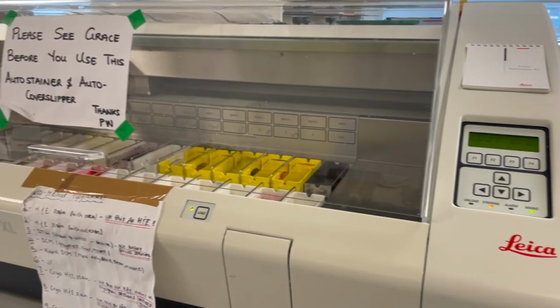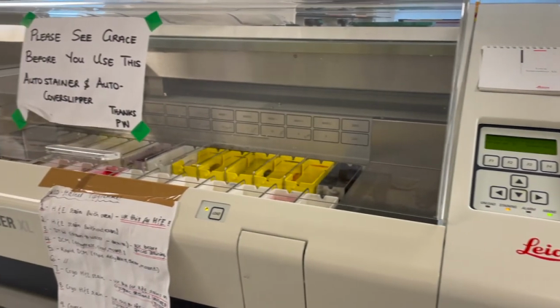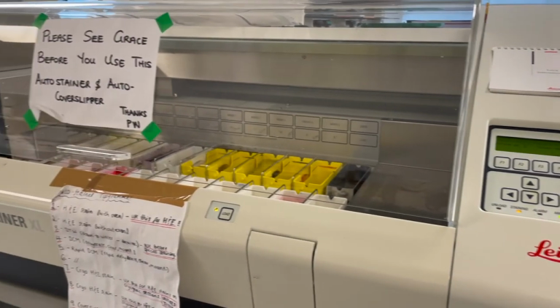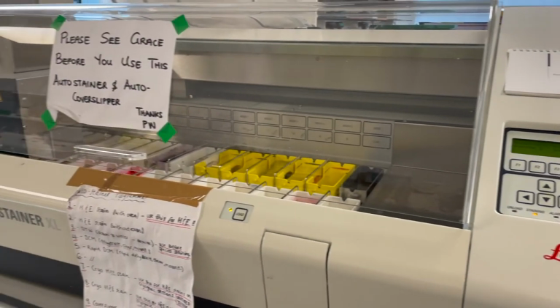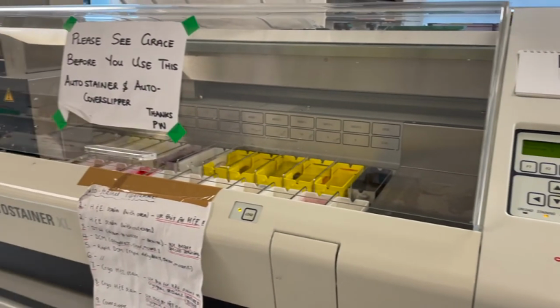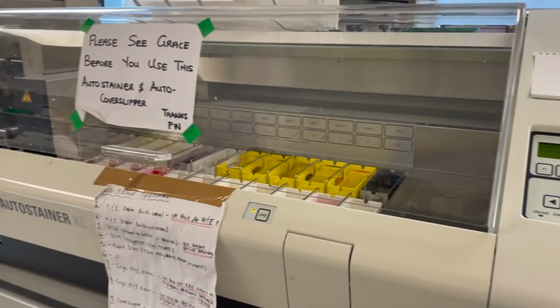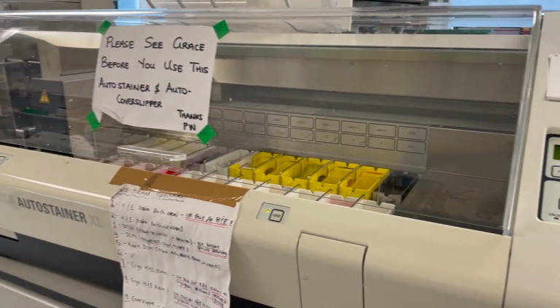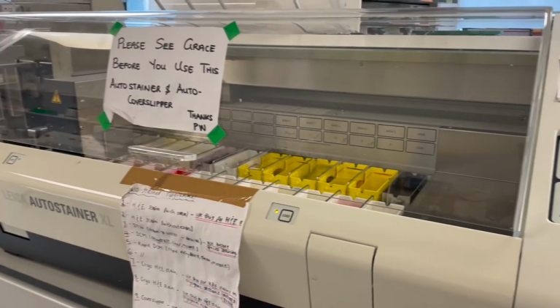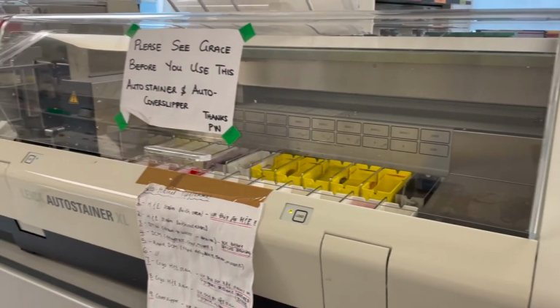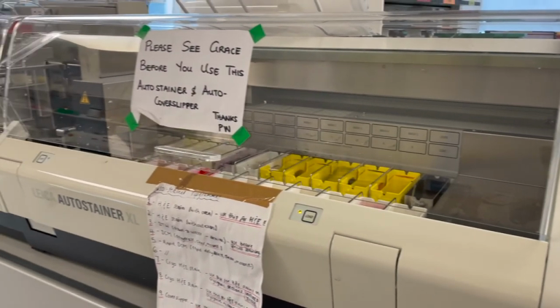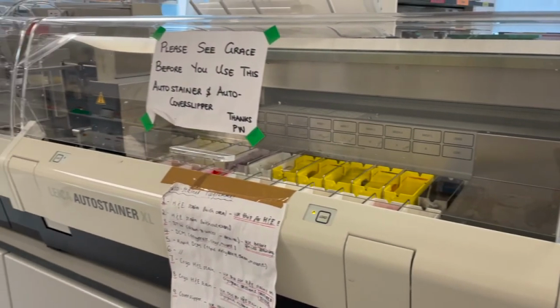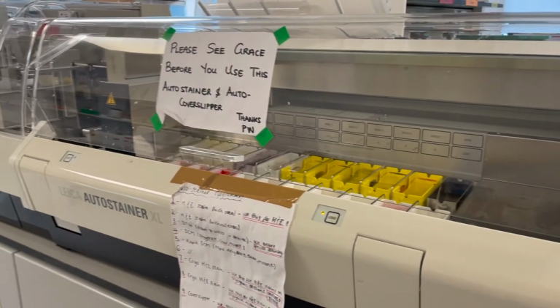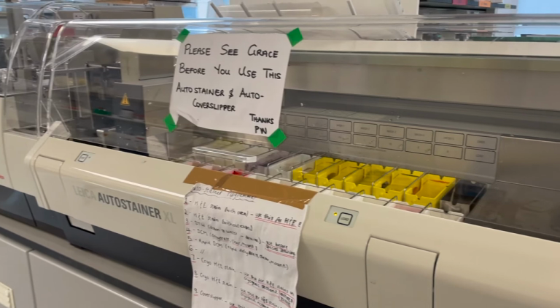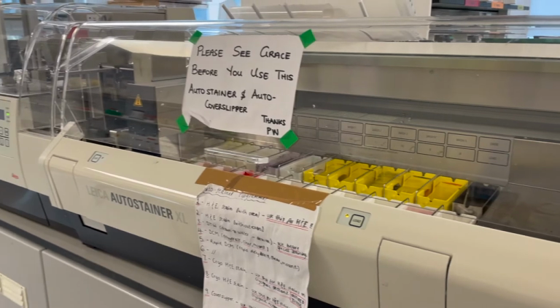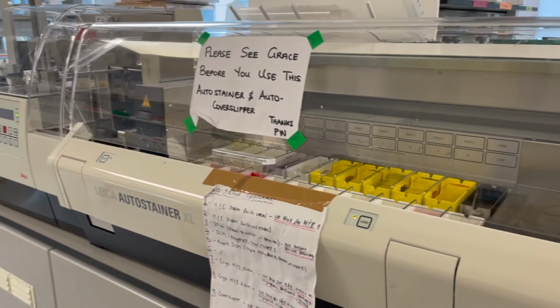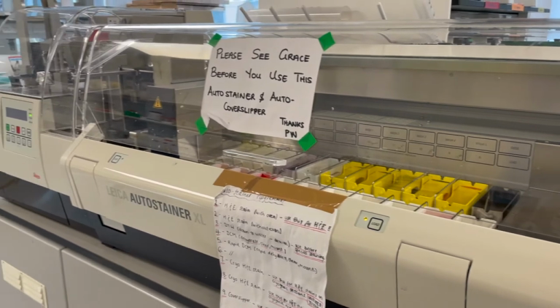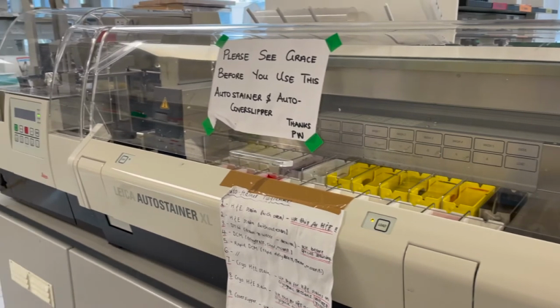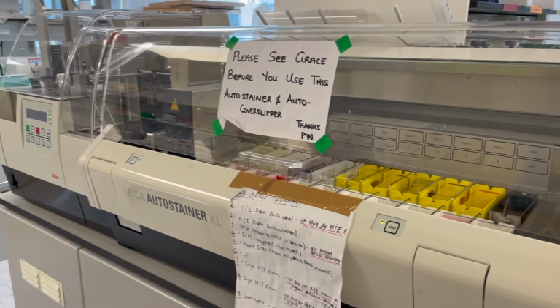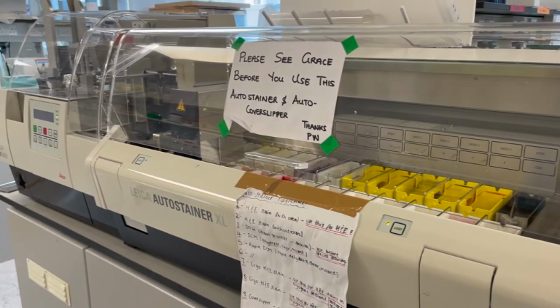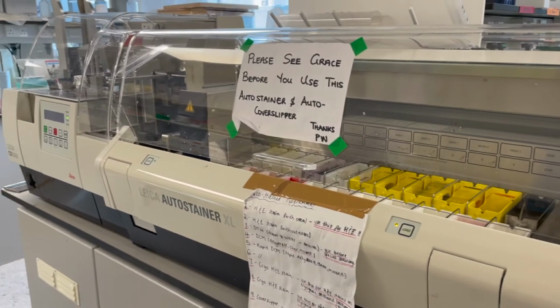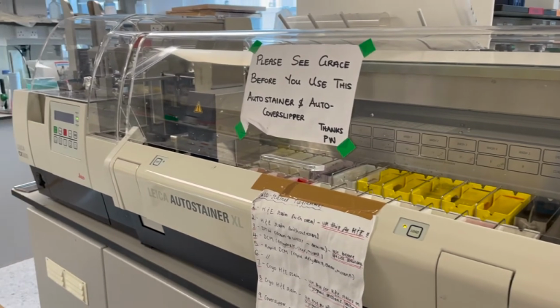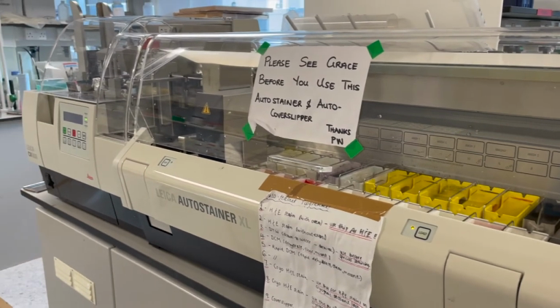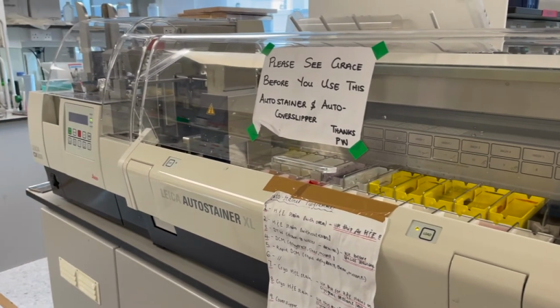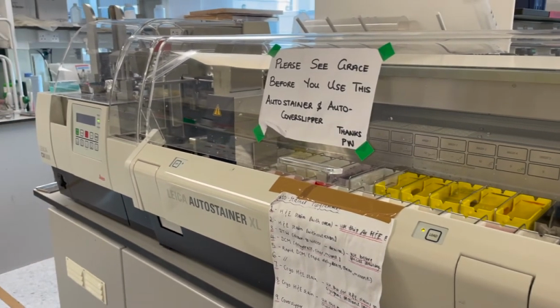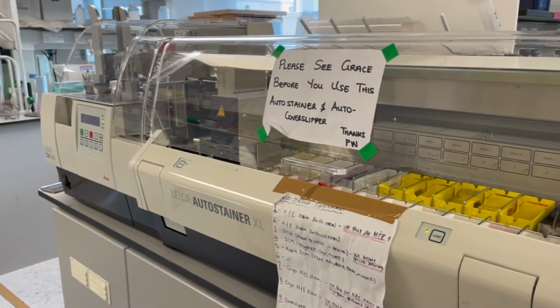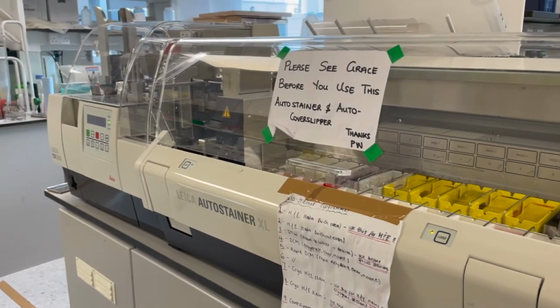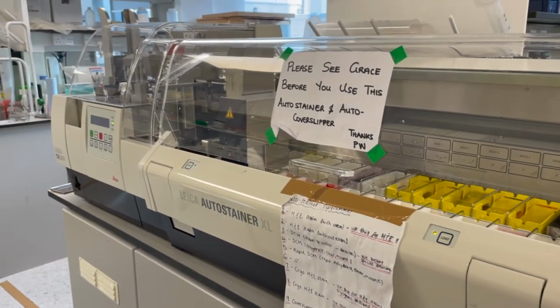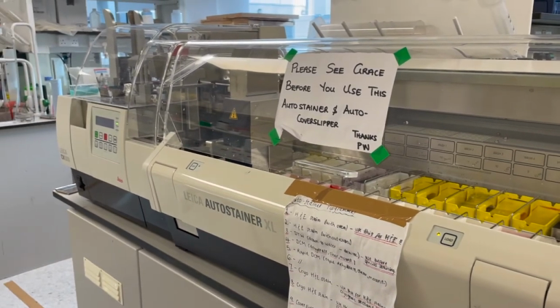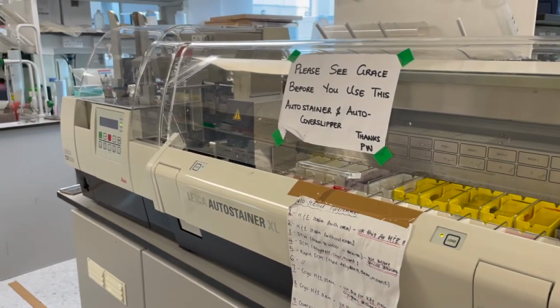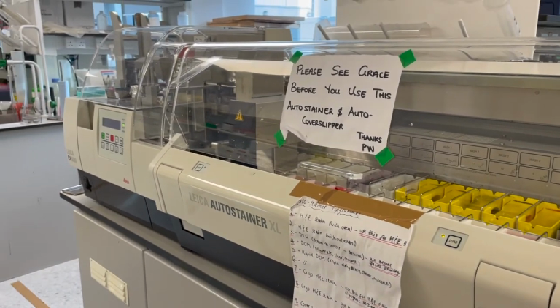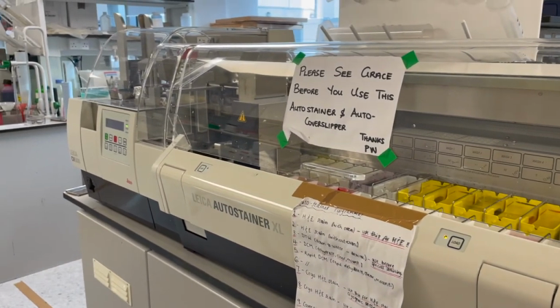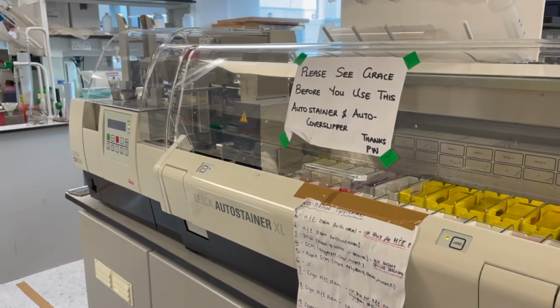The staining machine is booked as normal. If the lab is at full capacity when you come to stain, then we will run it for you at no extra cost.